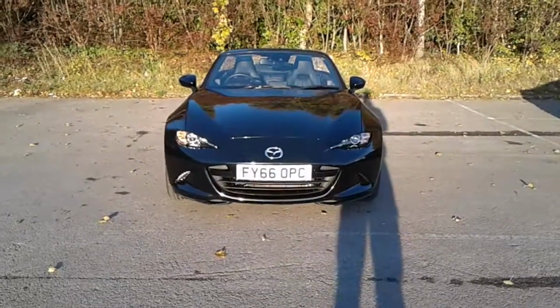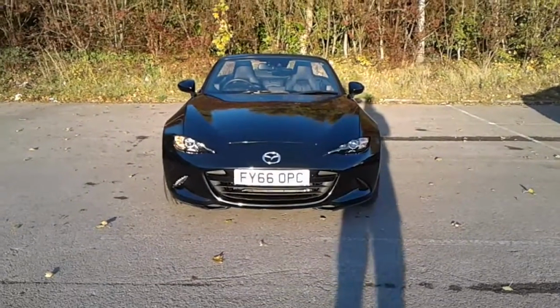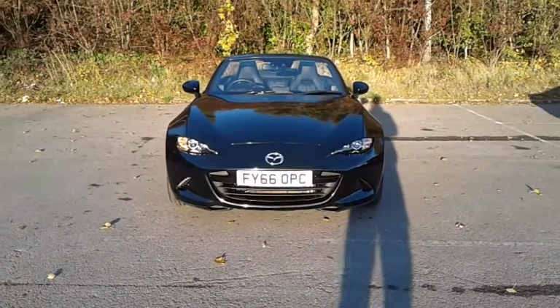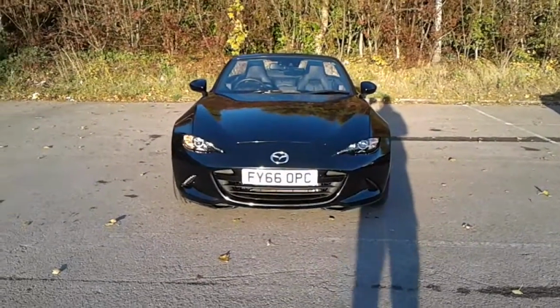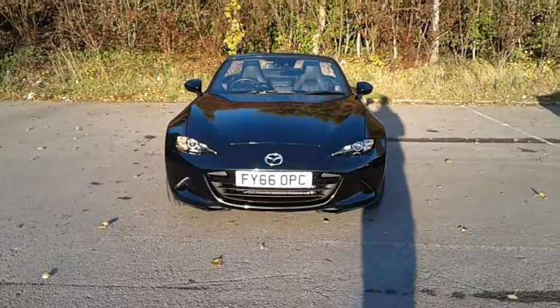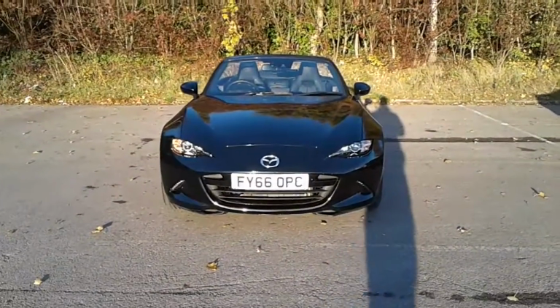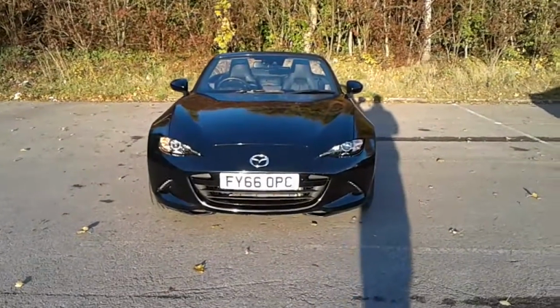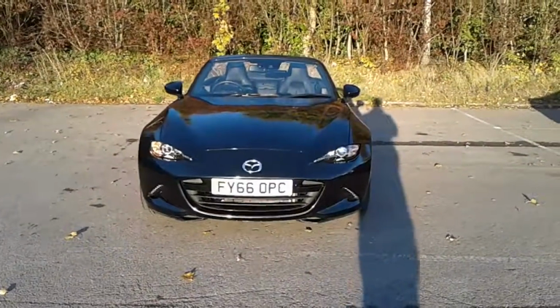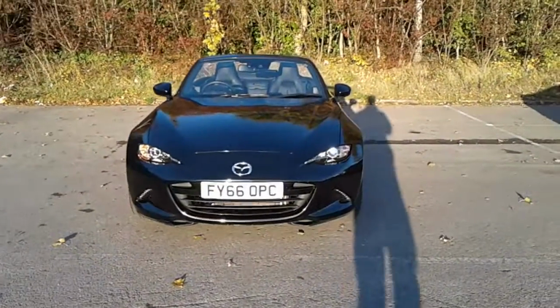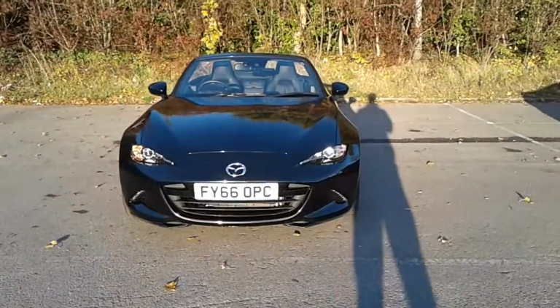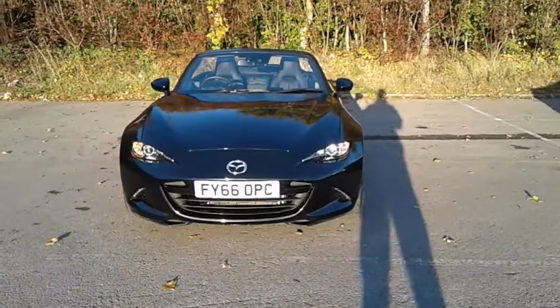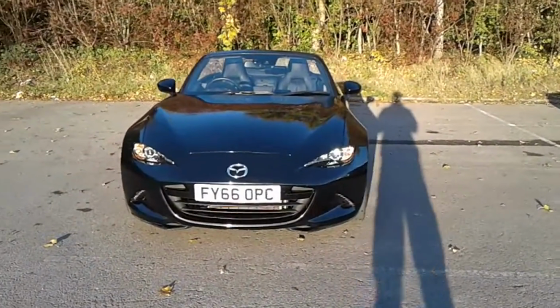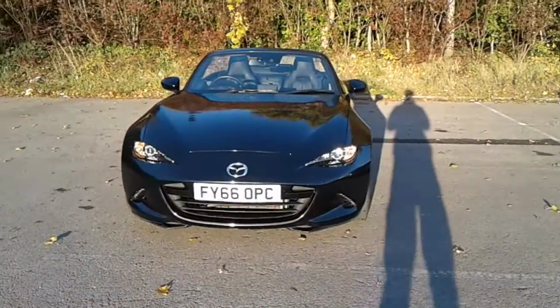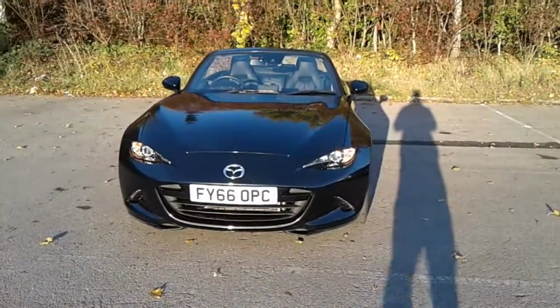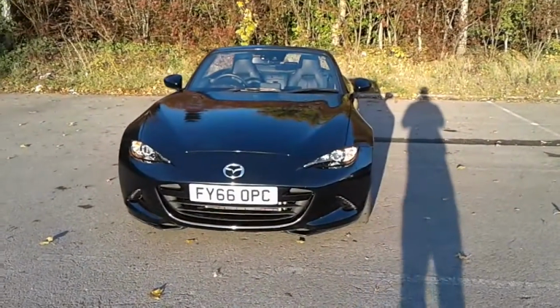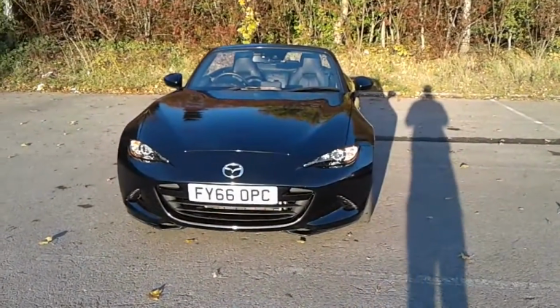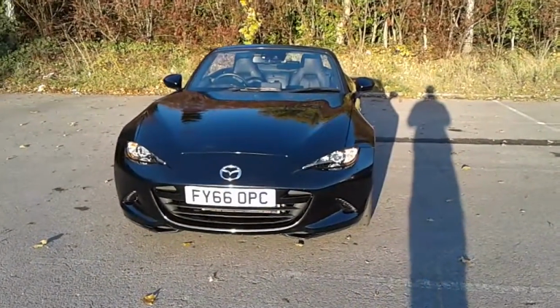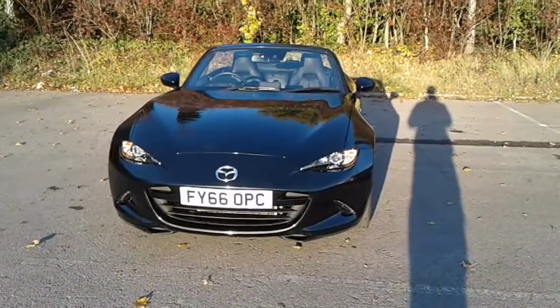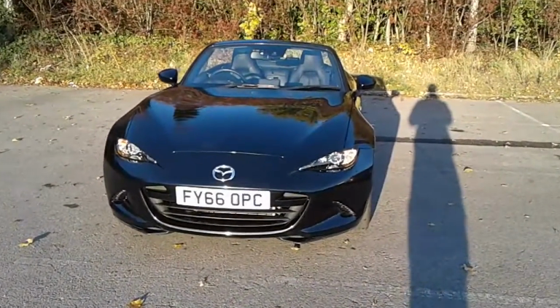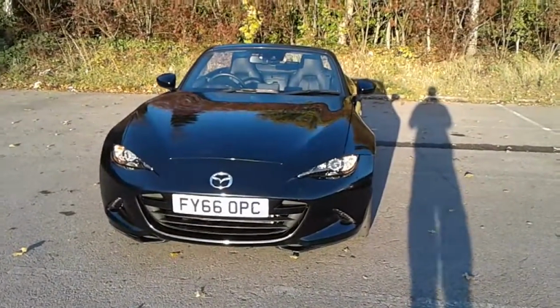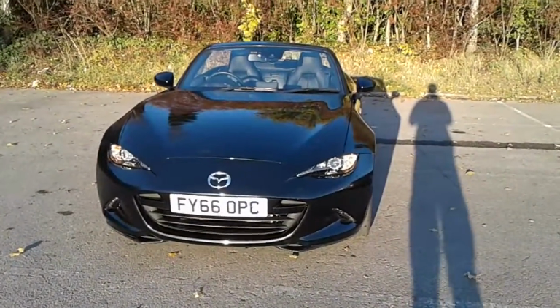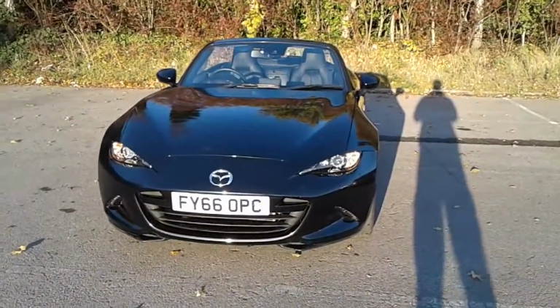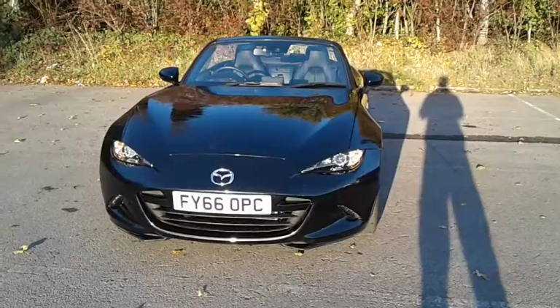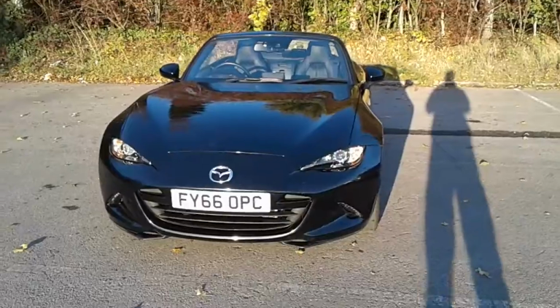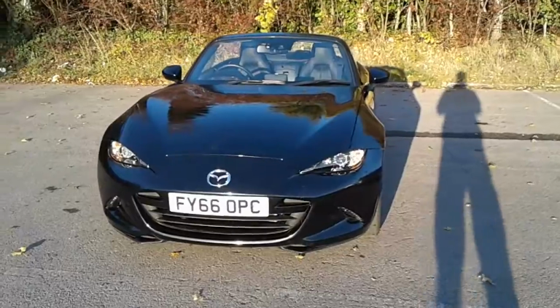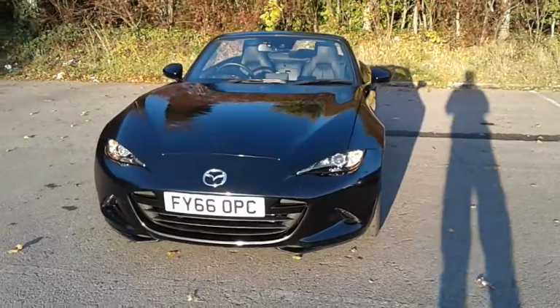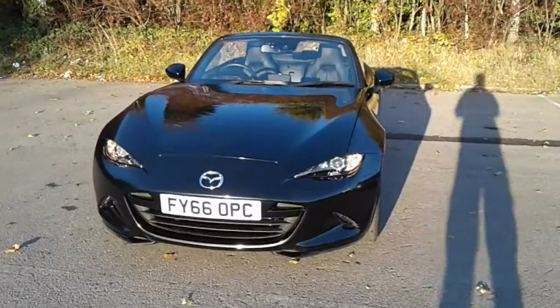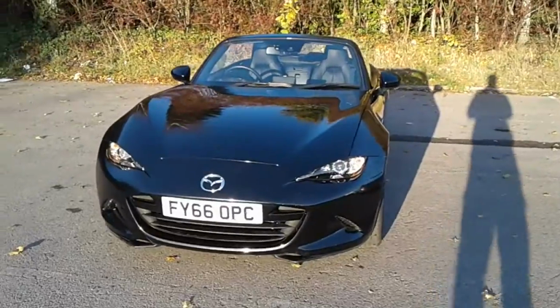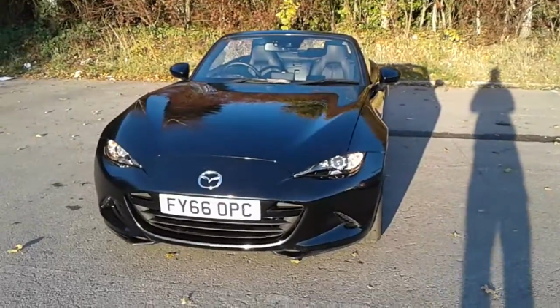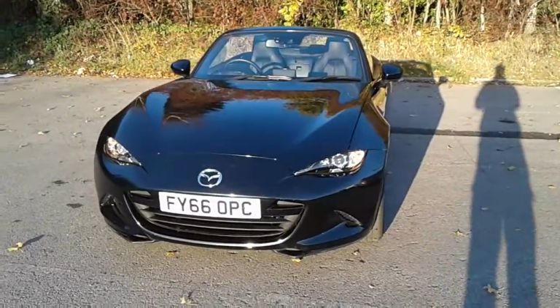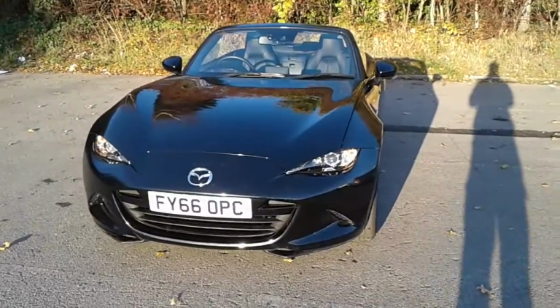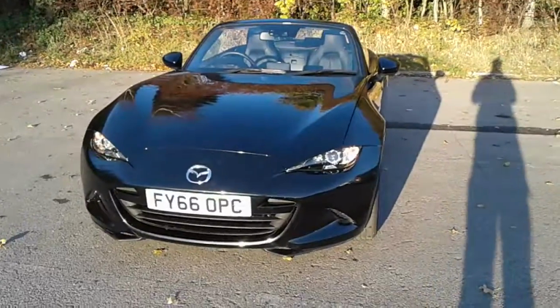Welcome to Mazda at Pentagon, Lincoln, Tritton Road. Here we have a 66 plate Mazda MX-5.